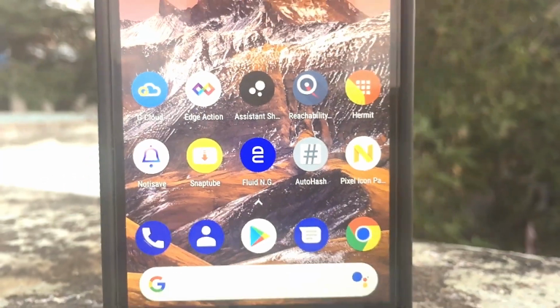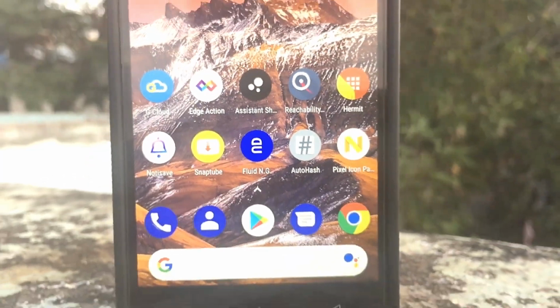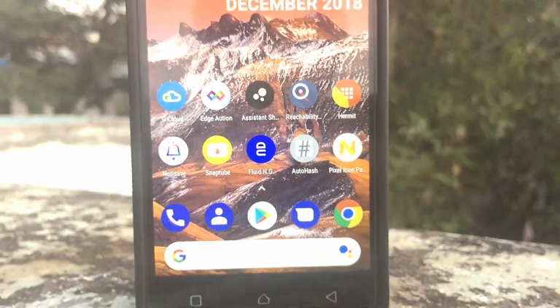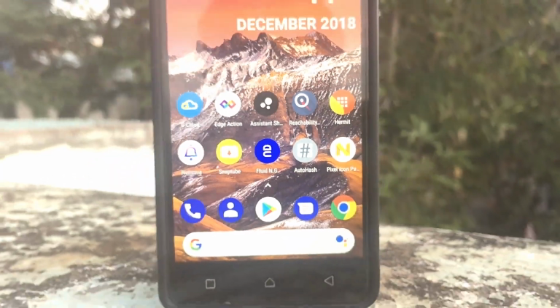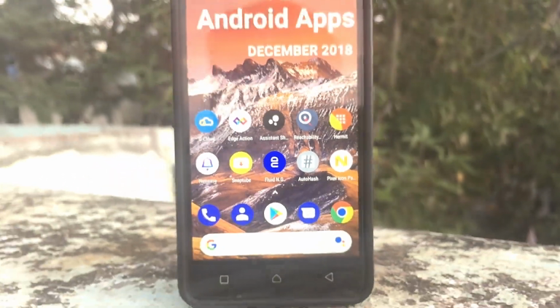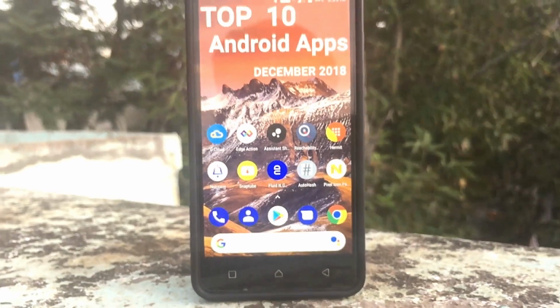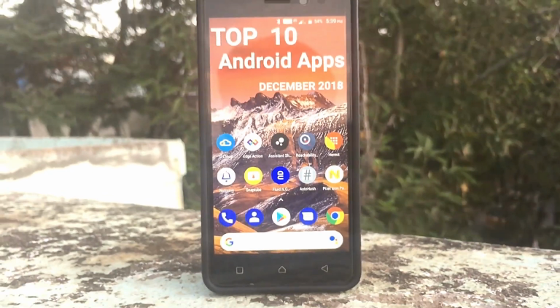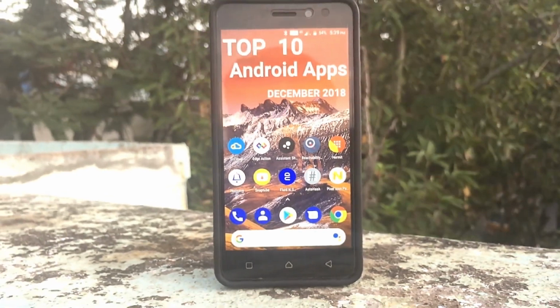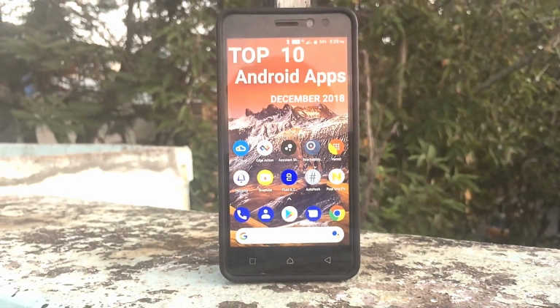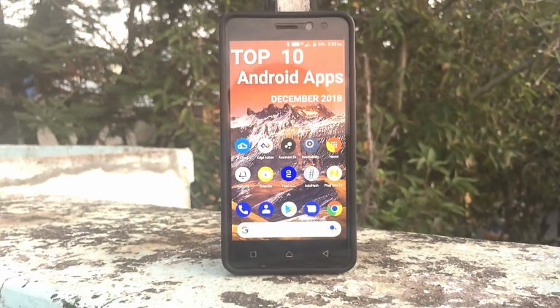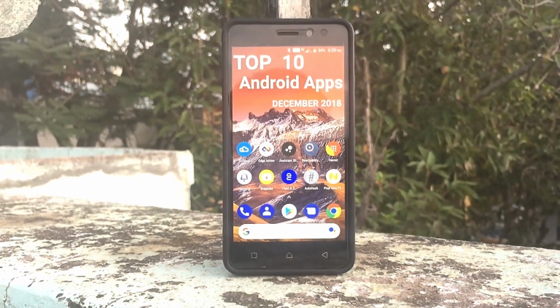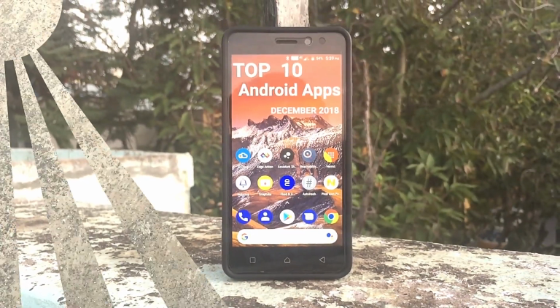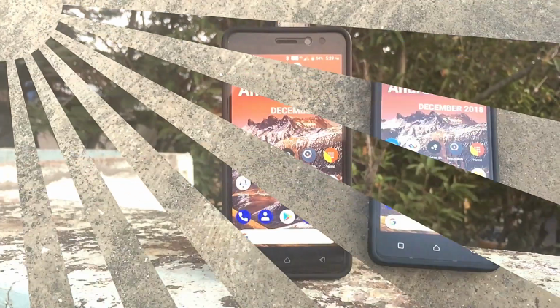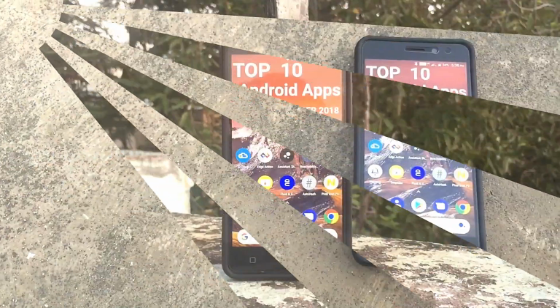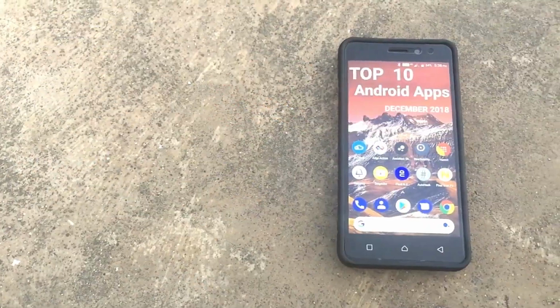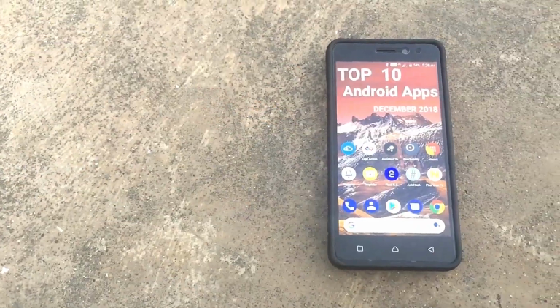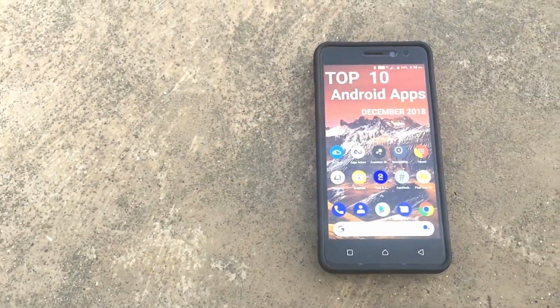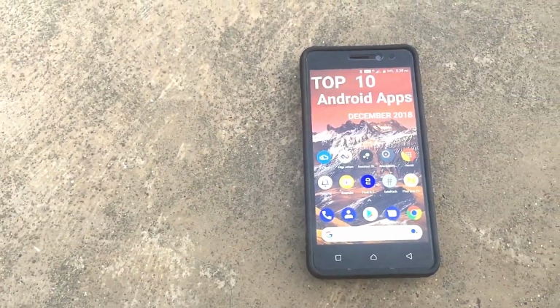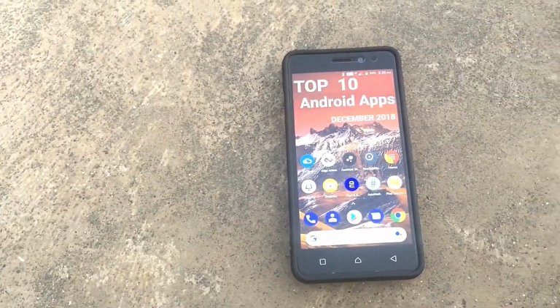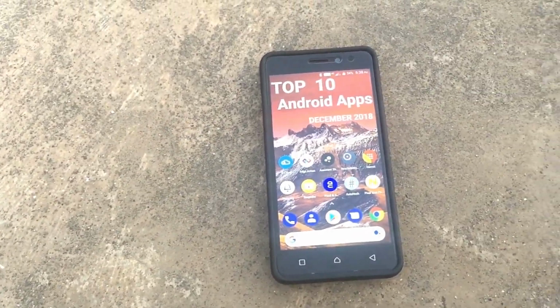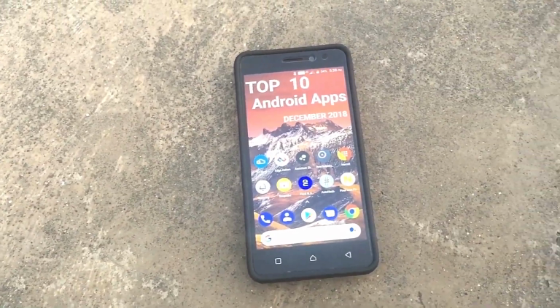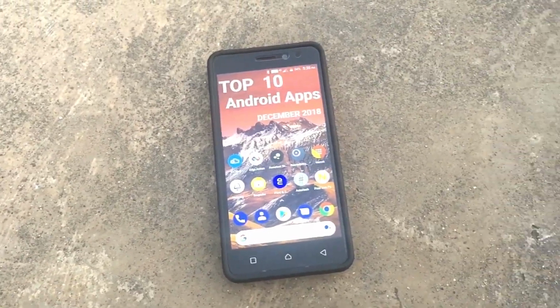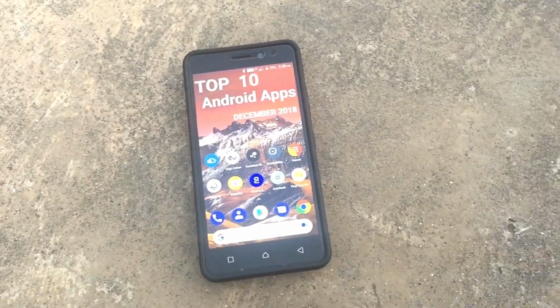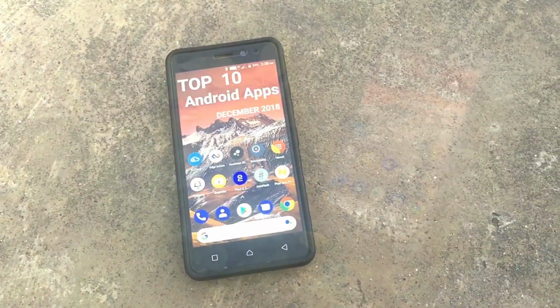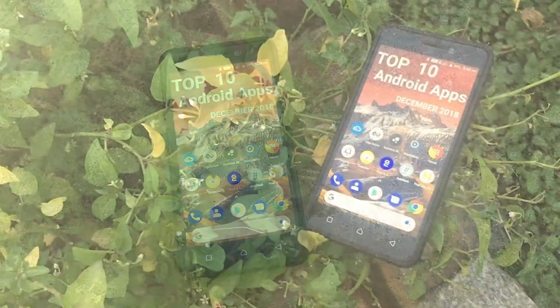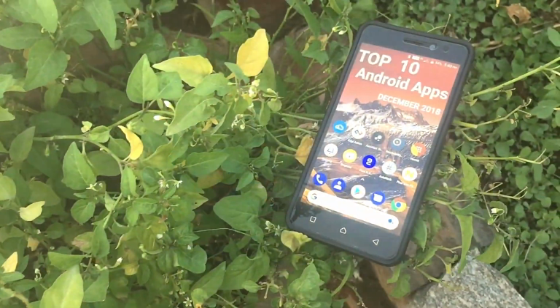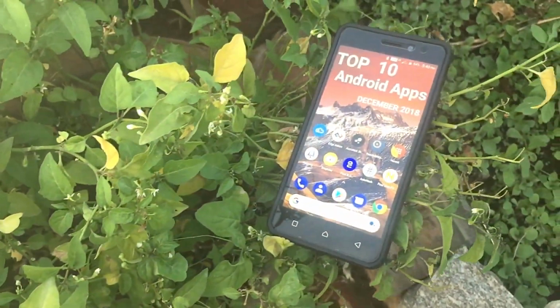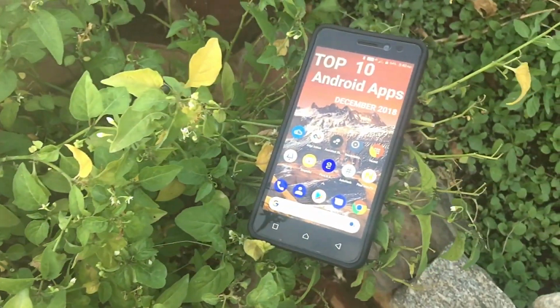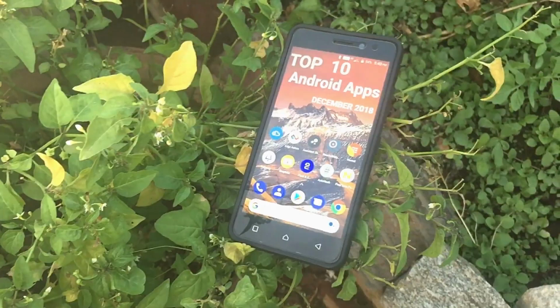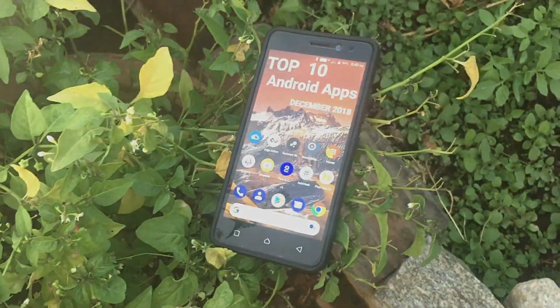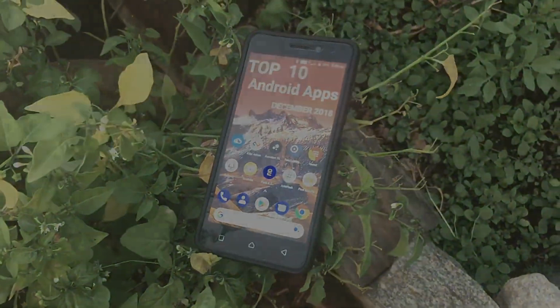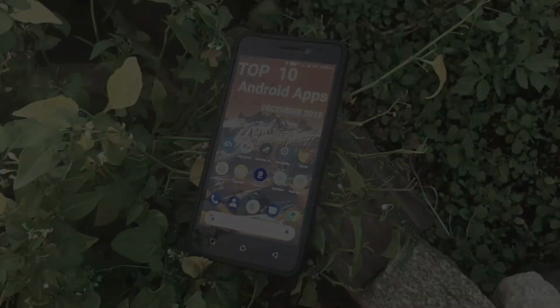Hey guys, this is Harsh from TechGadget. In this video, I'm going to show you the top 10 apps for the month of December 2018. So with that being said, let's get started.